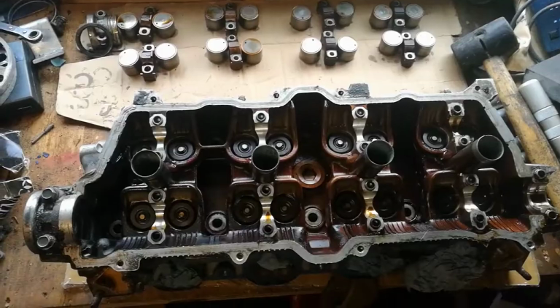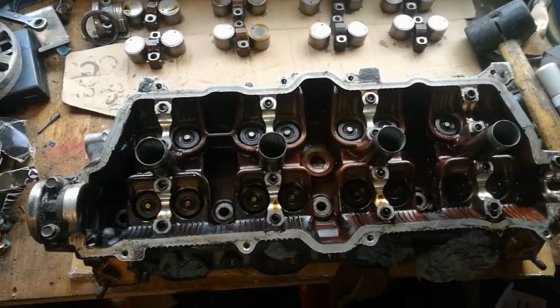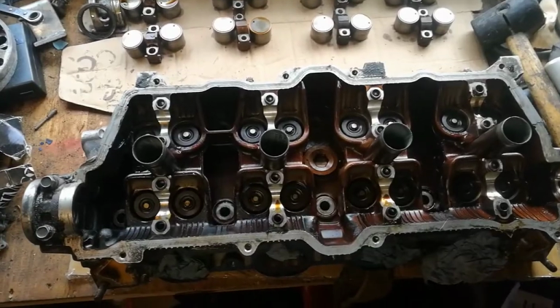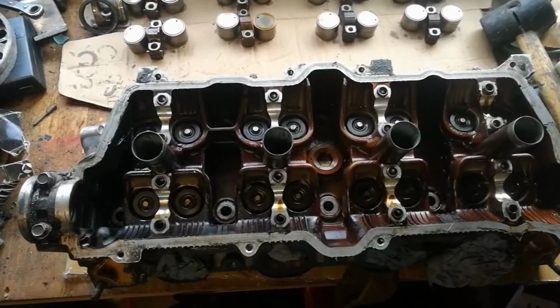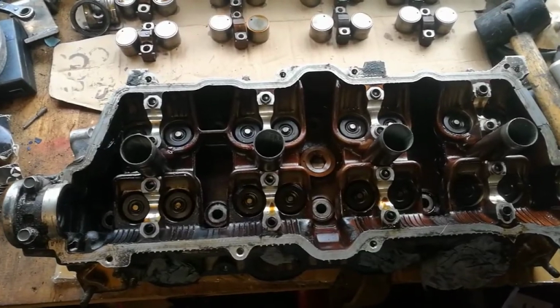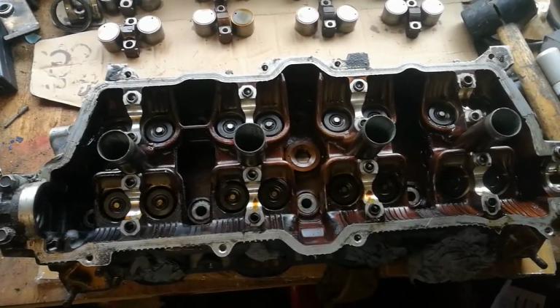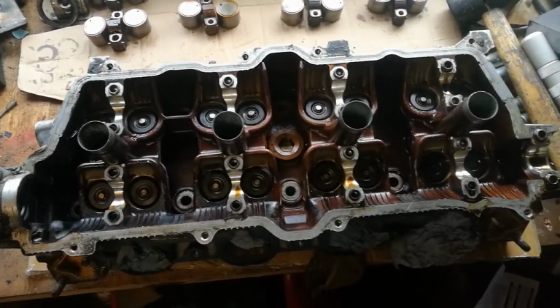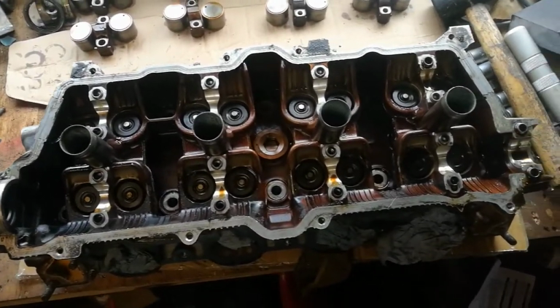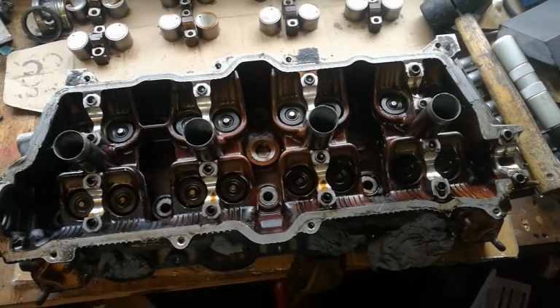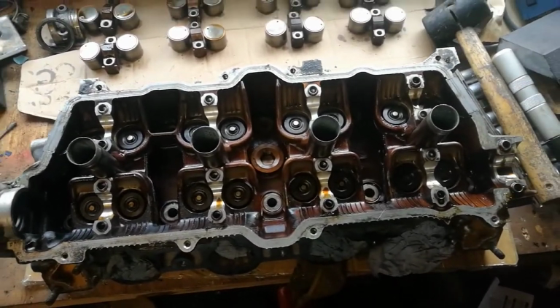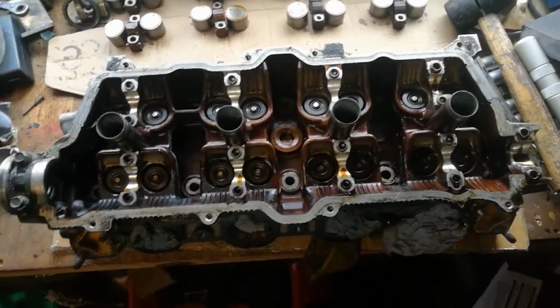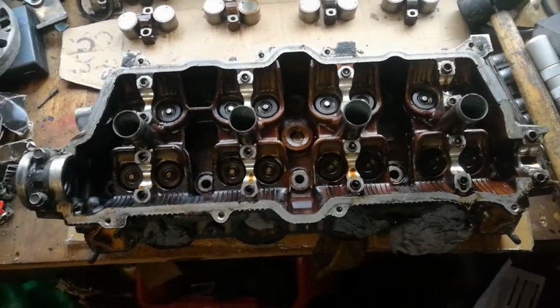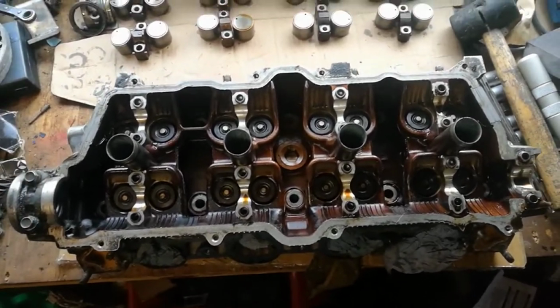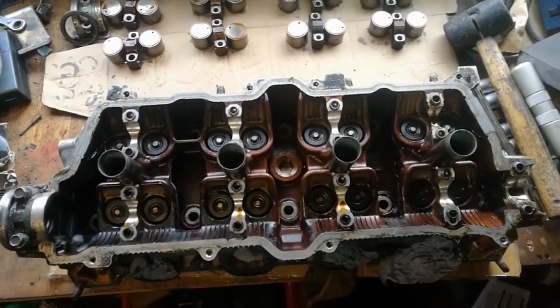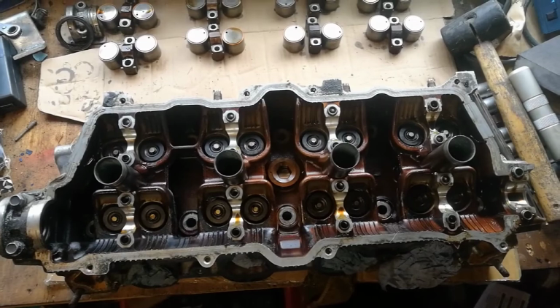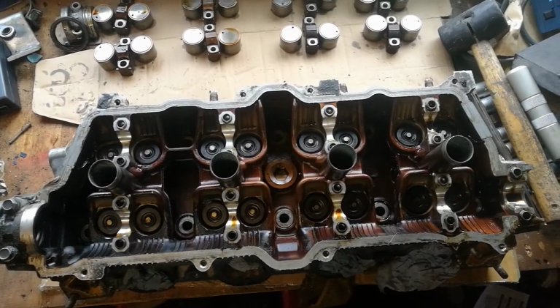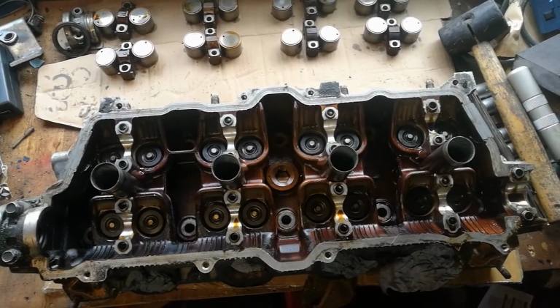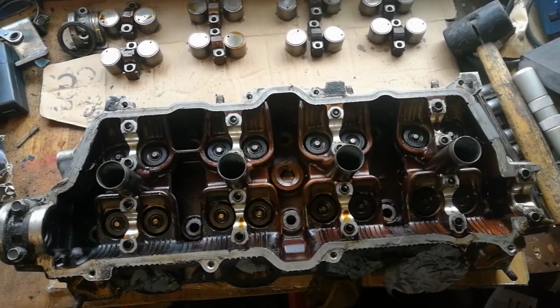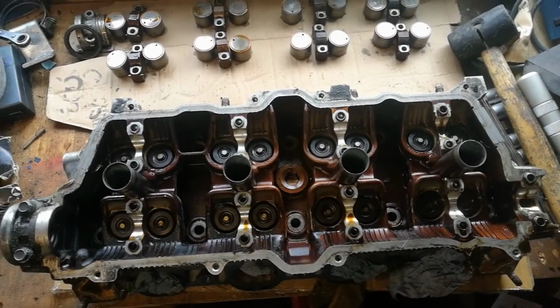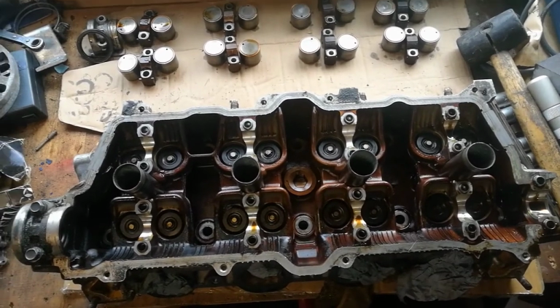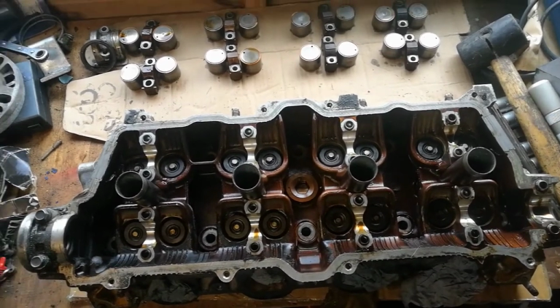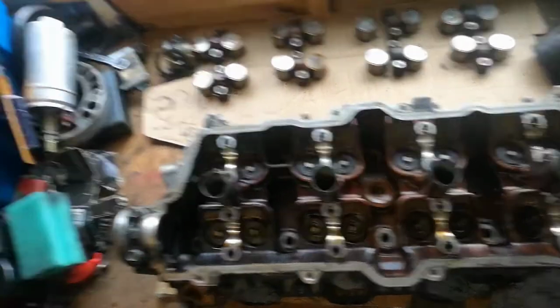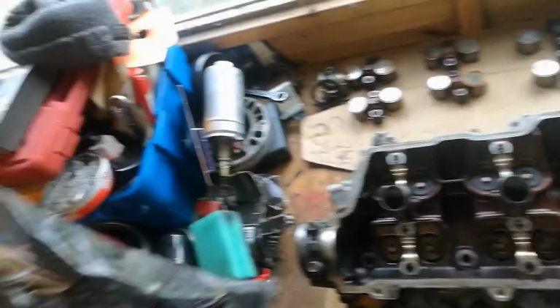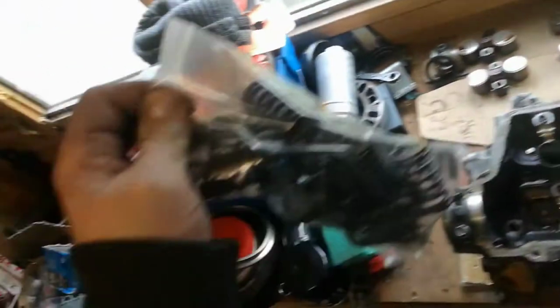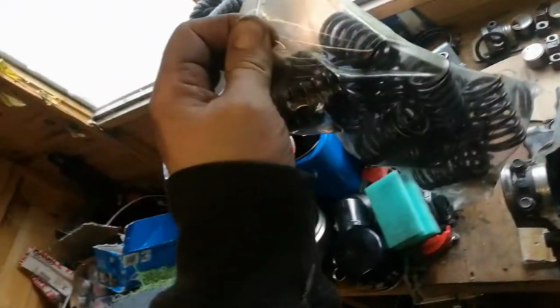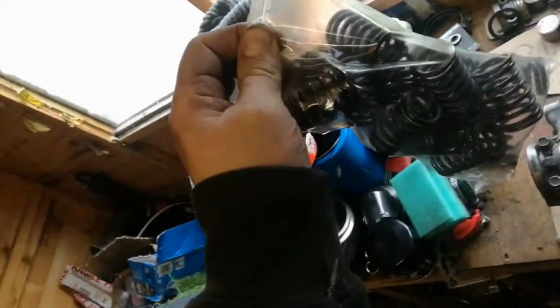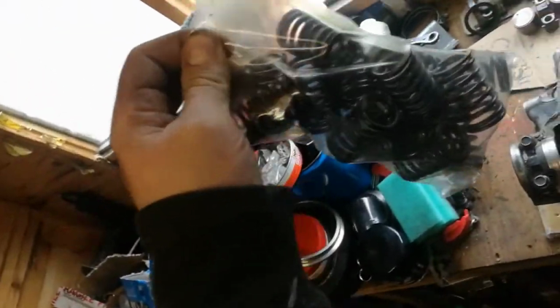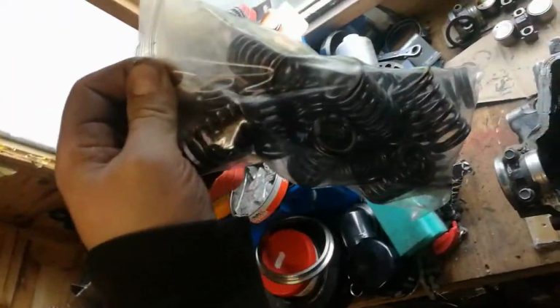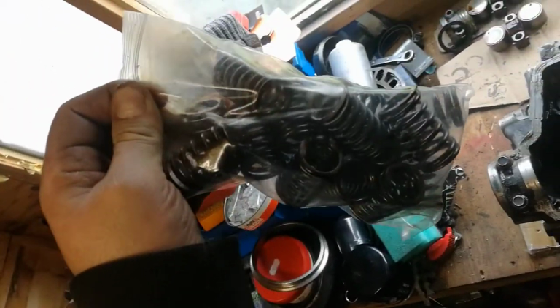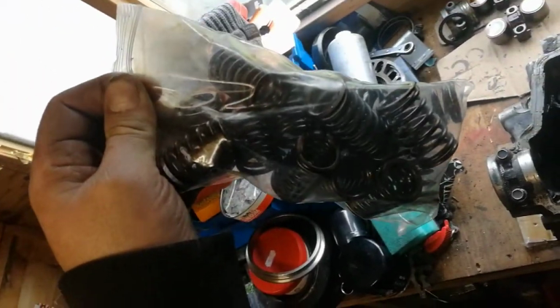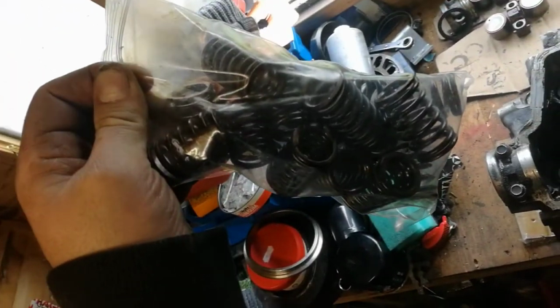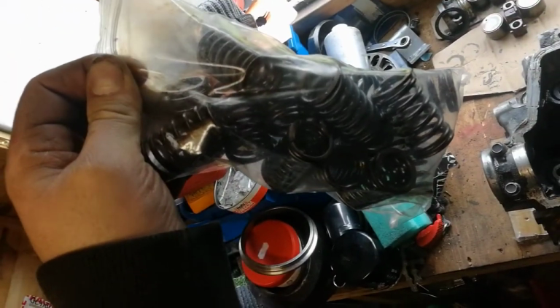My battery ran out on my camera, but that's them all done now. That's all the old ones in the bag there.